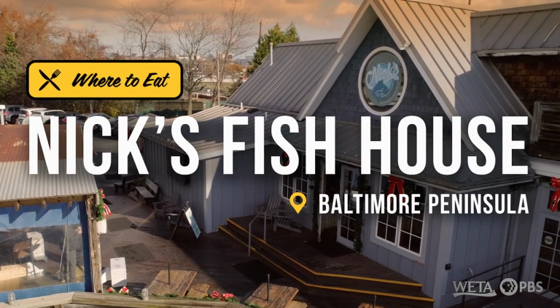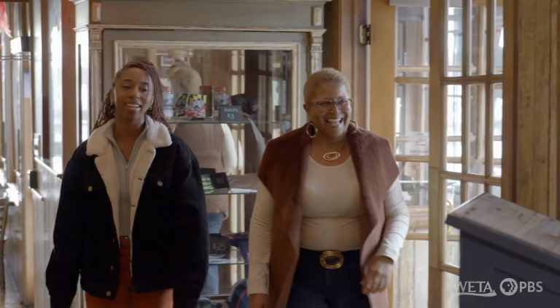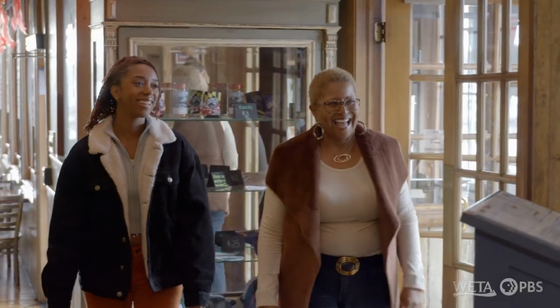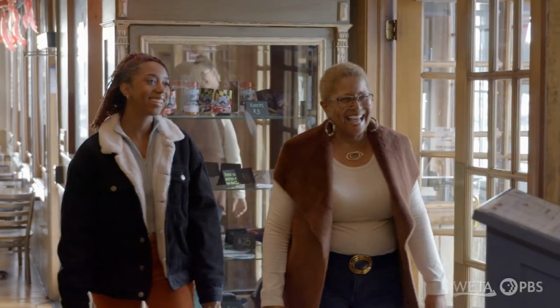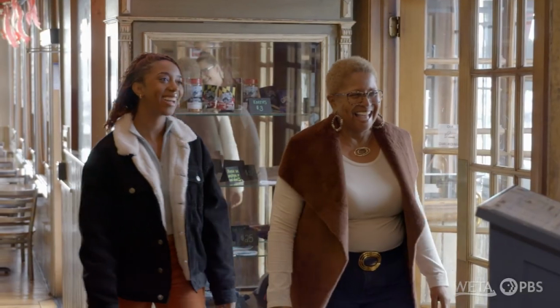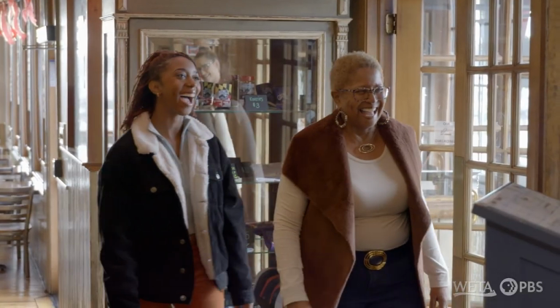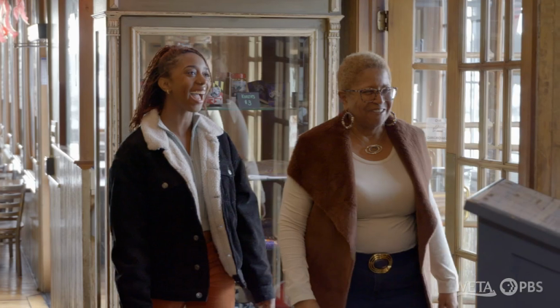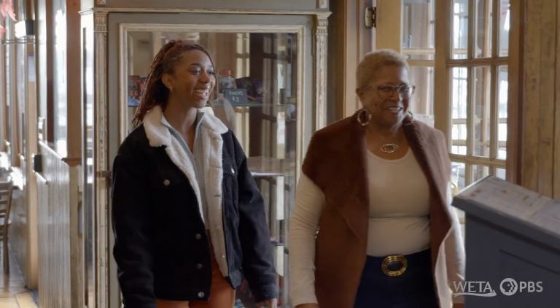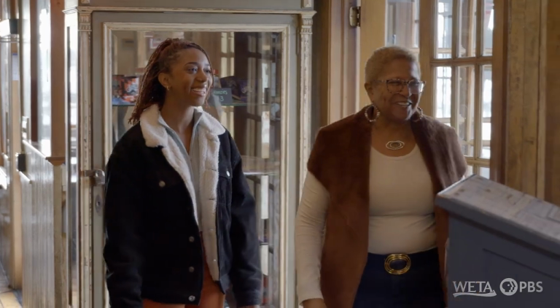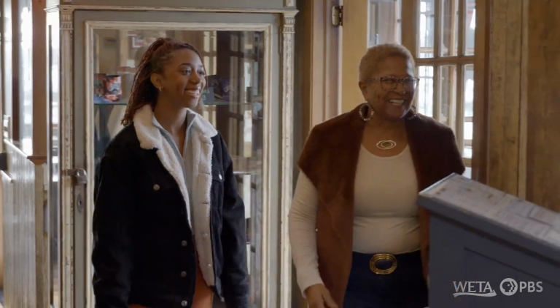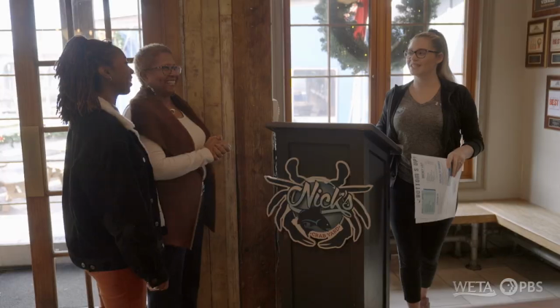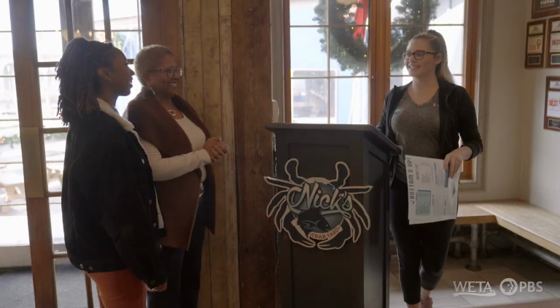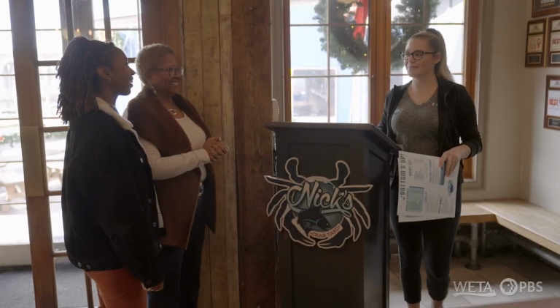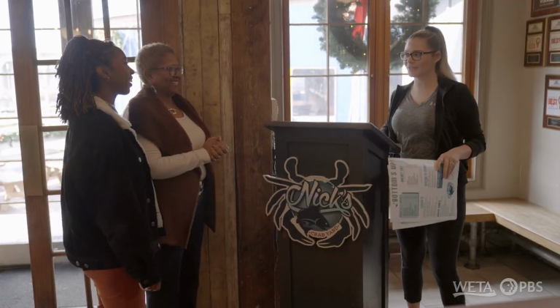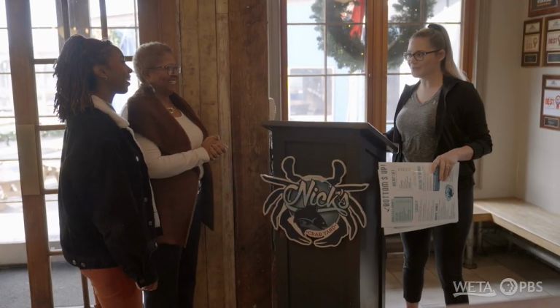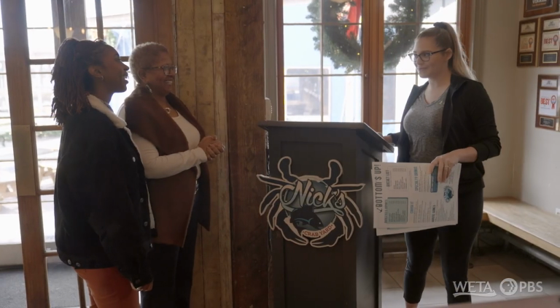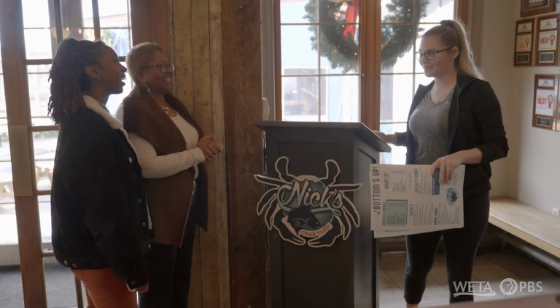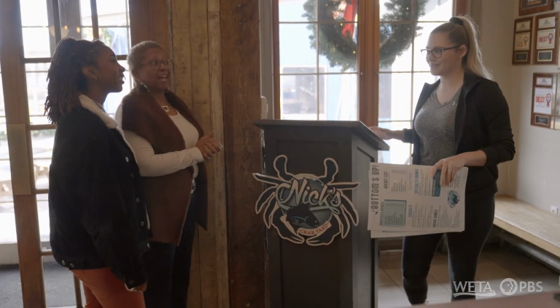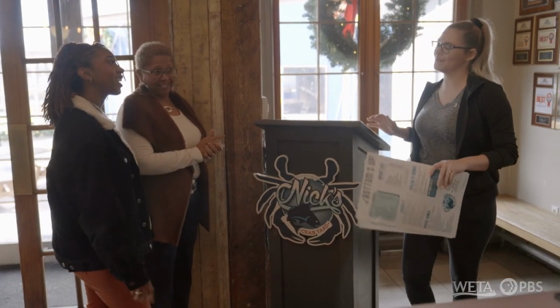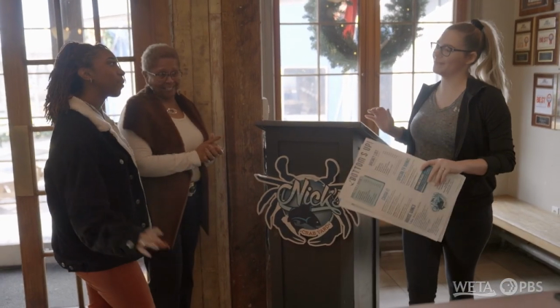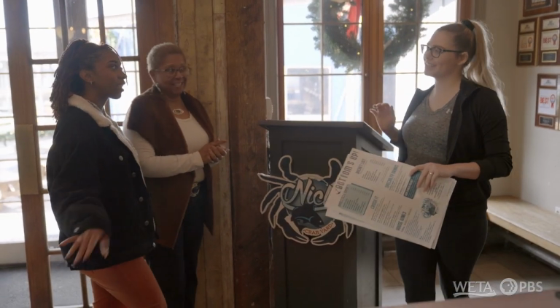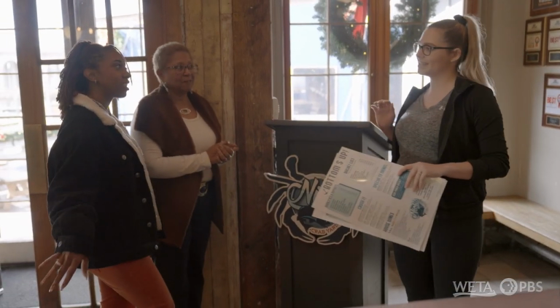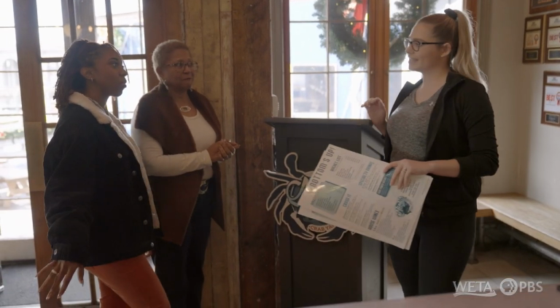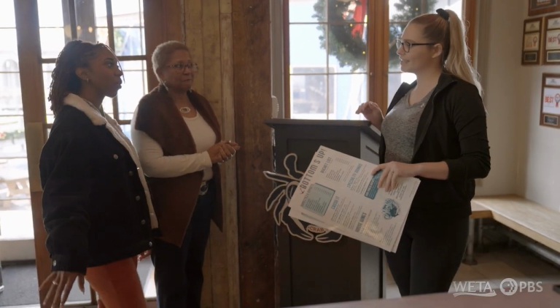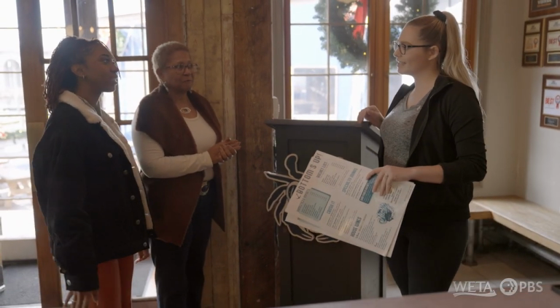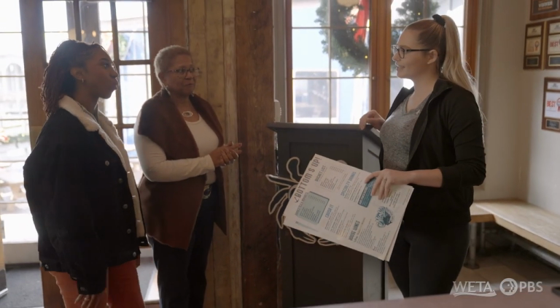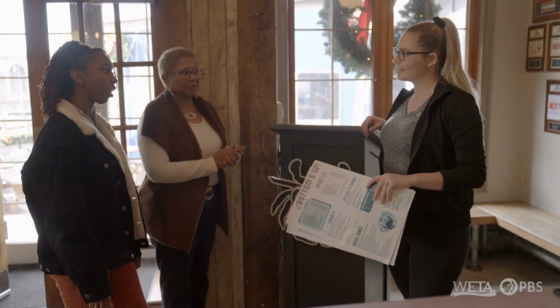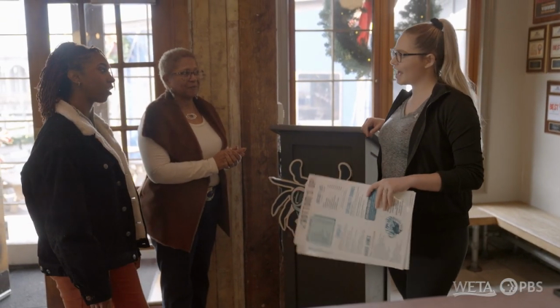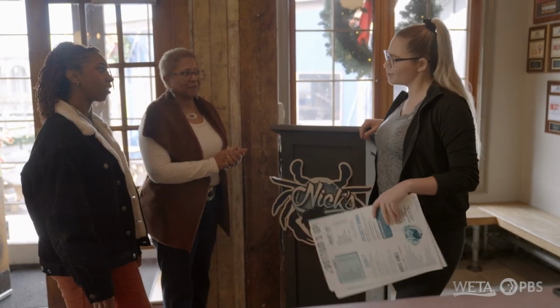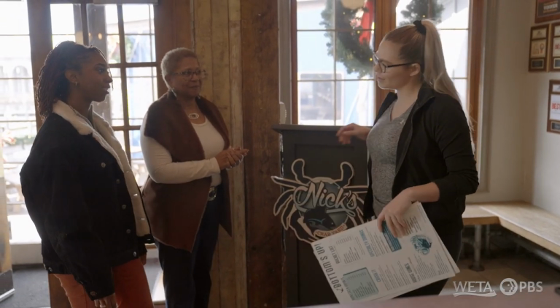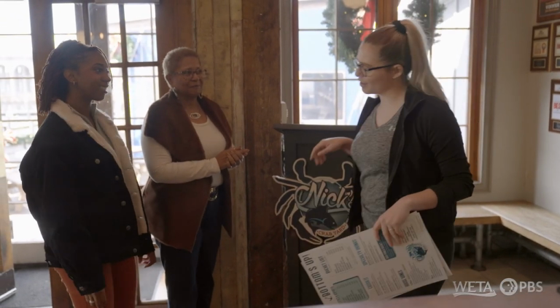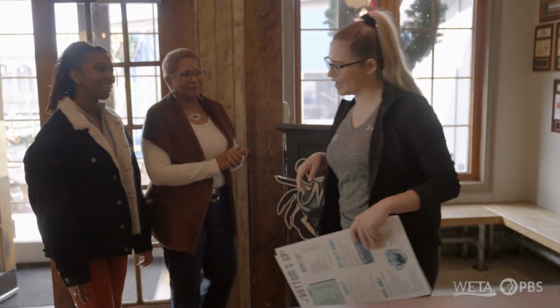Hi, ladies. Hi. How are you? Would you like a table for two? Yes. And can we sit somewhere where we can see the water? Absolutely. Follow me.